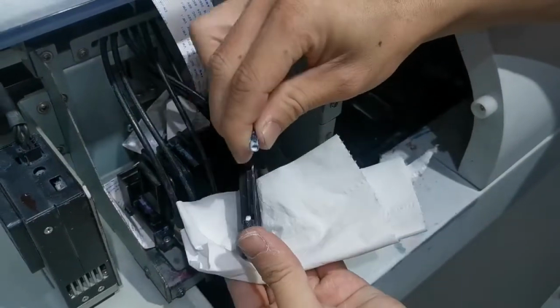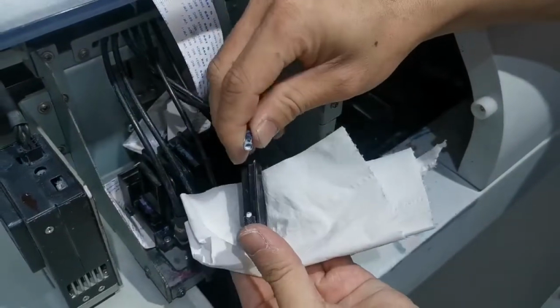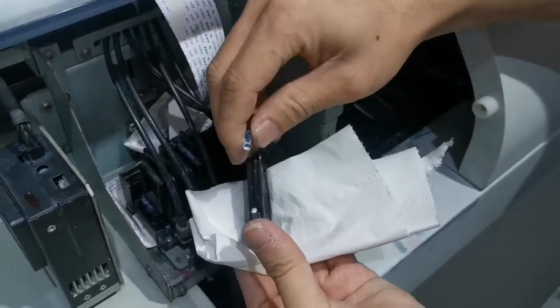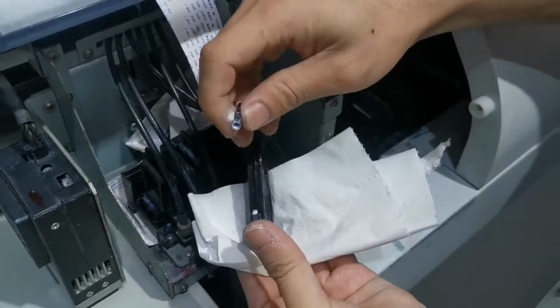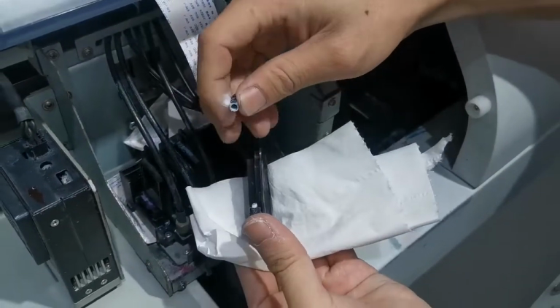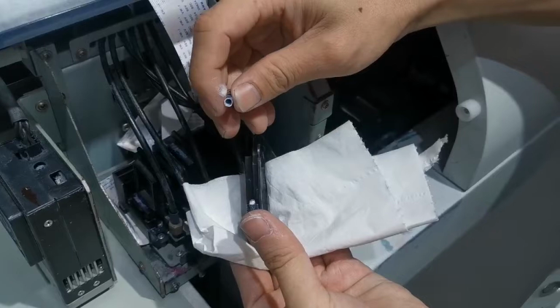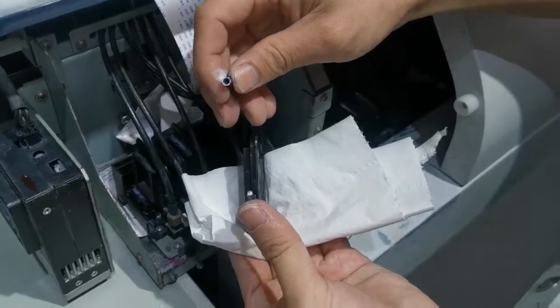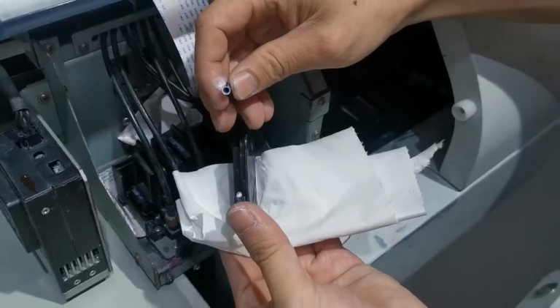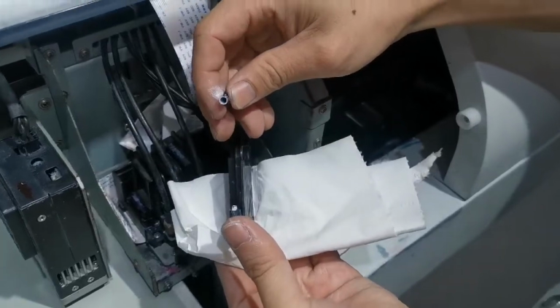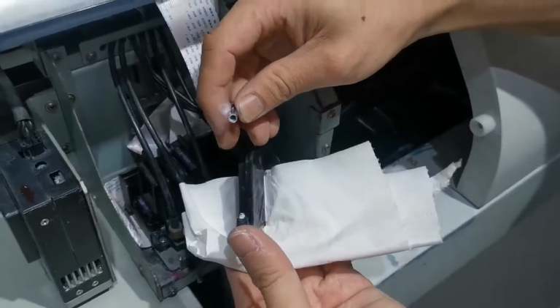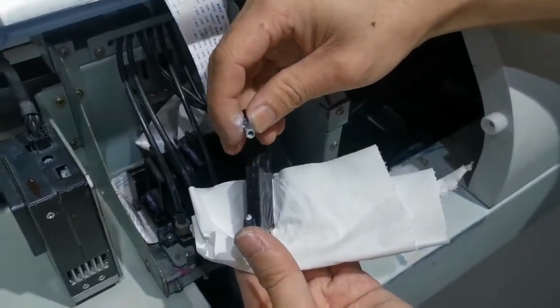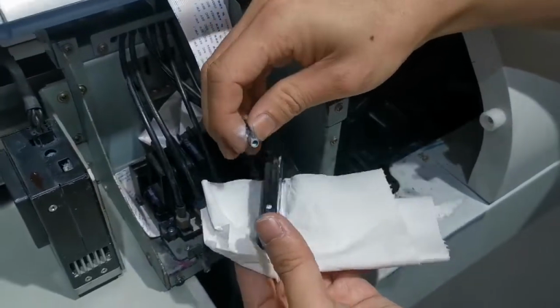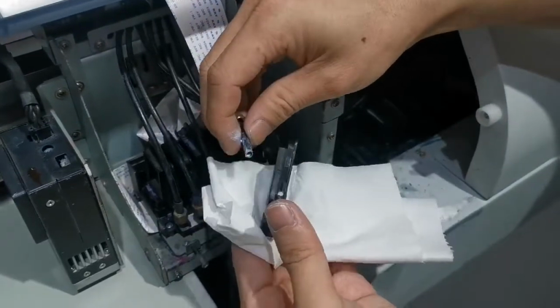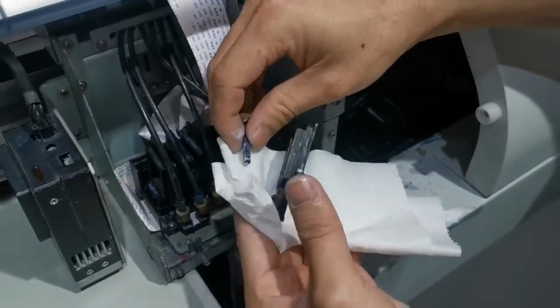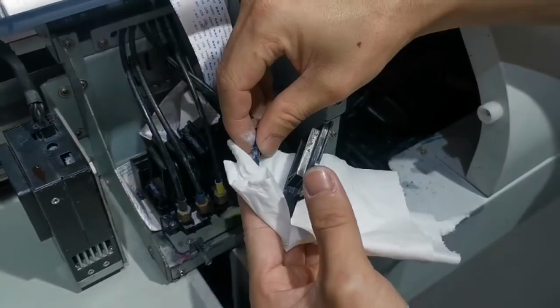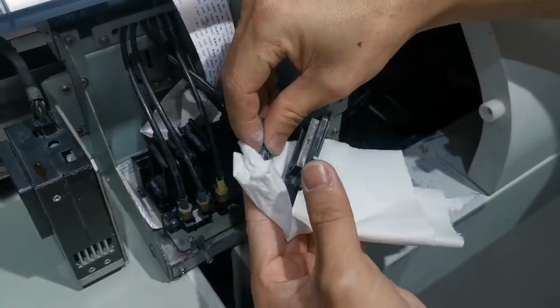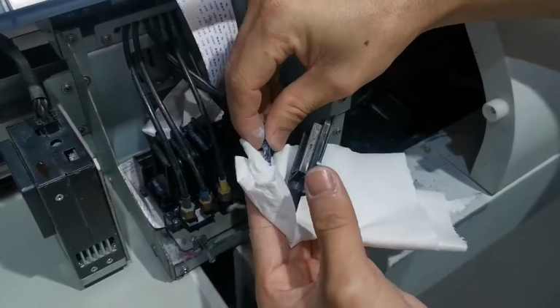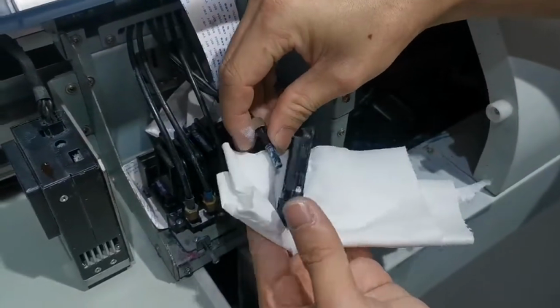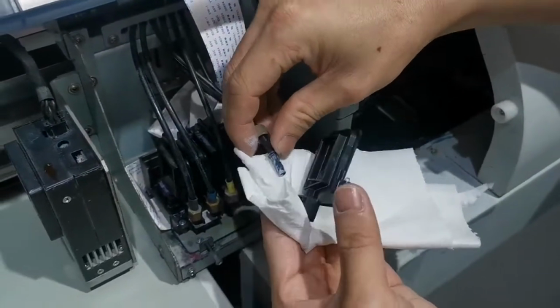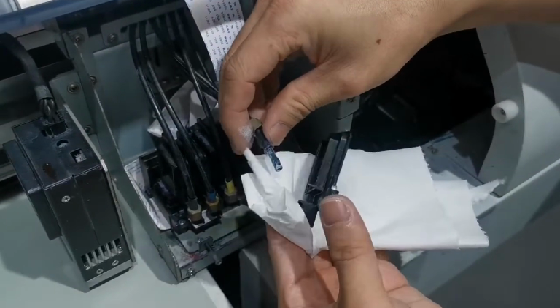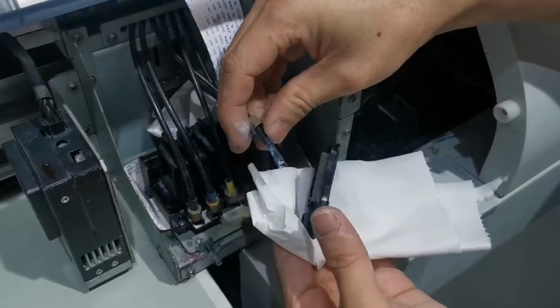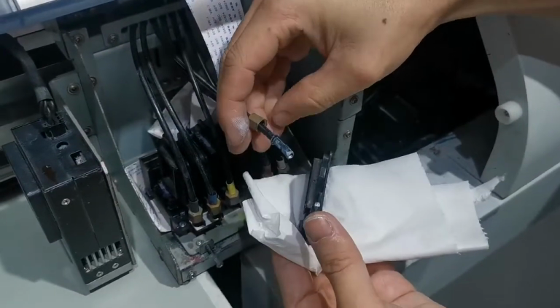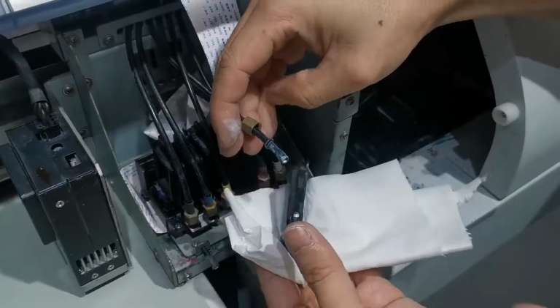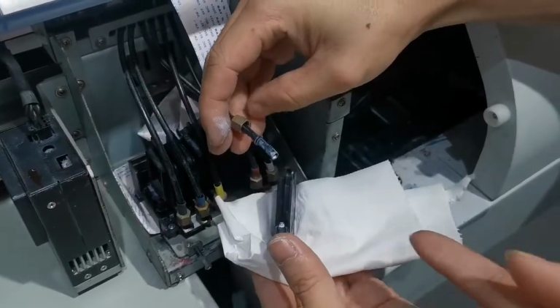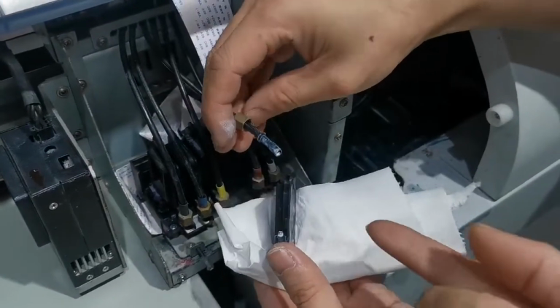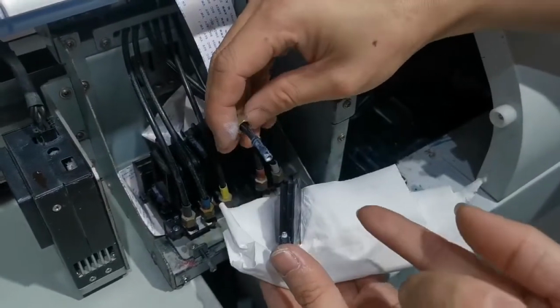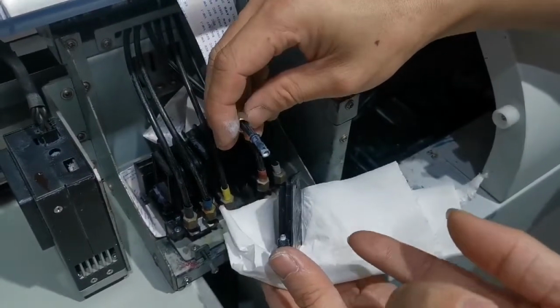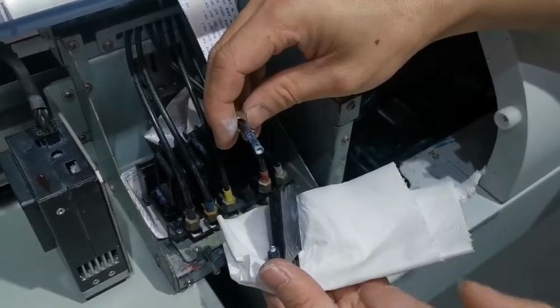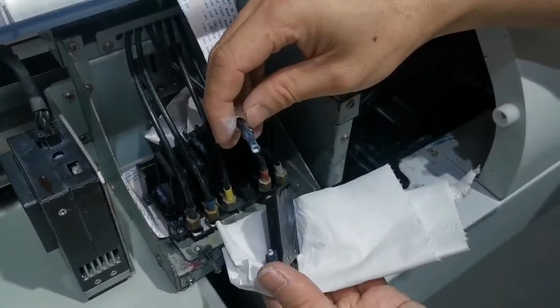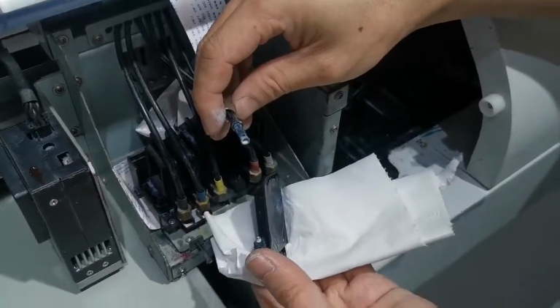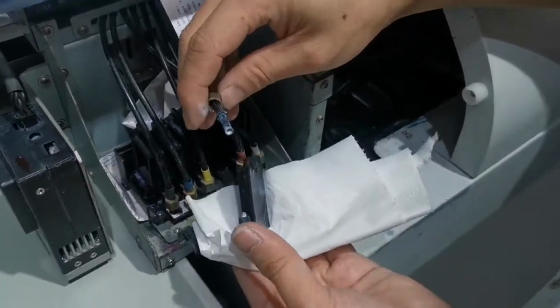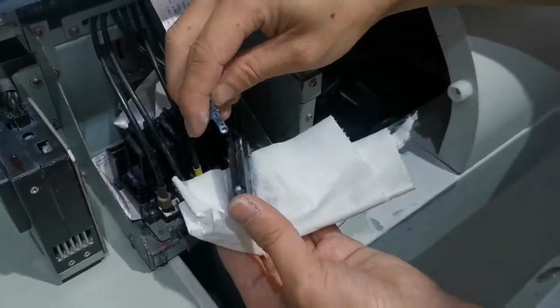Take a new damper, place it in, and then connect it again.